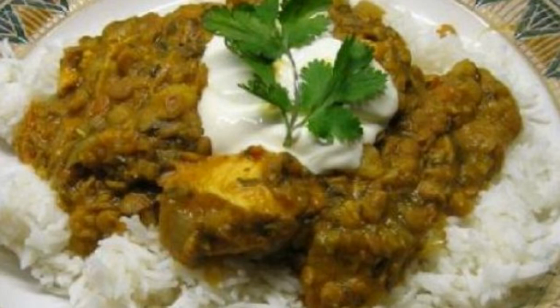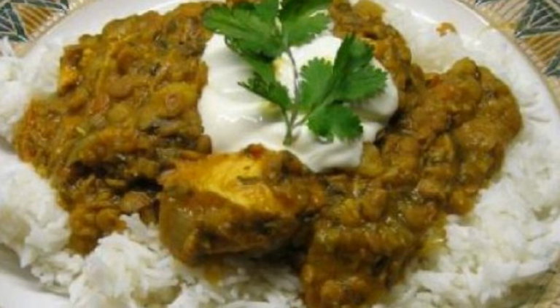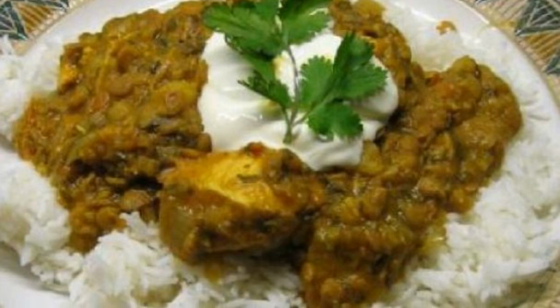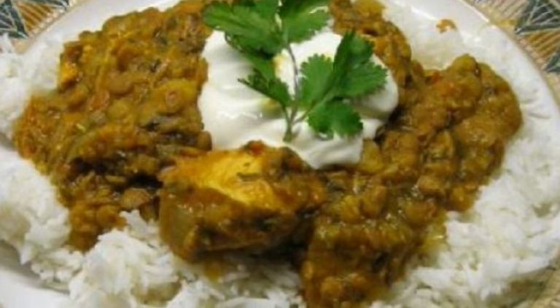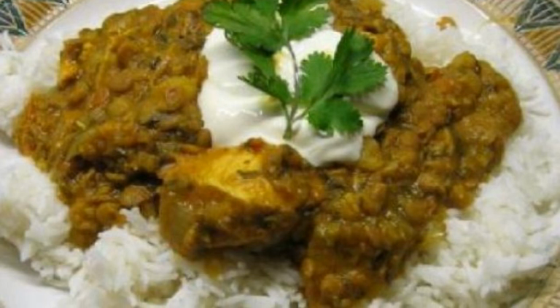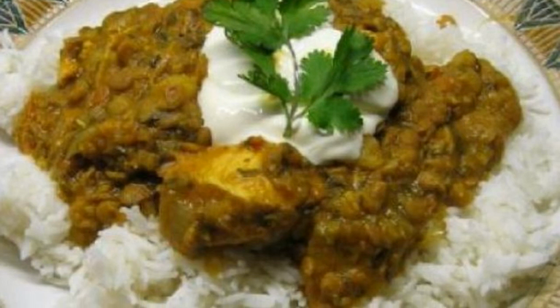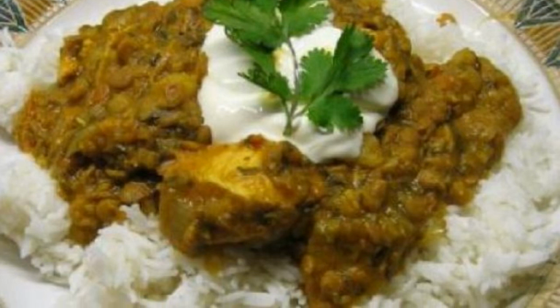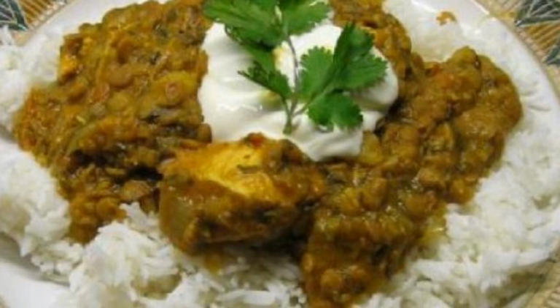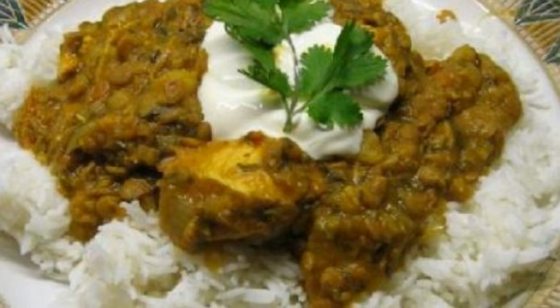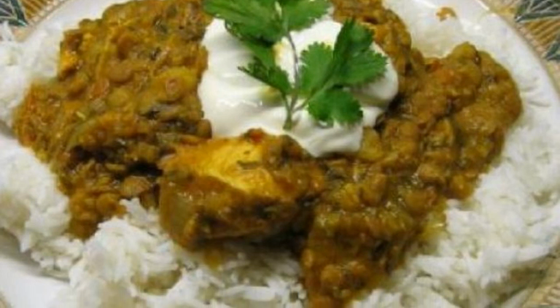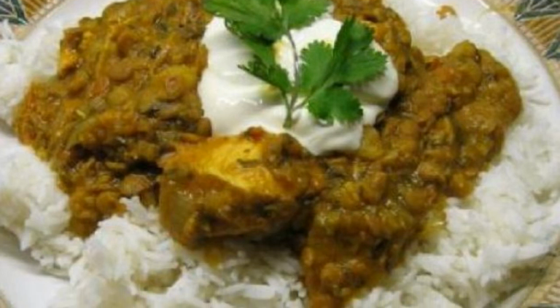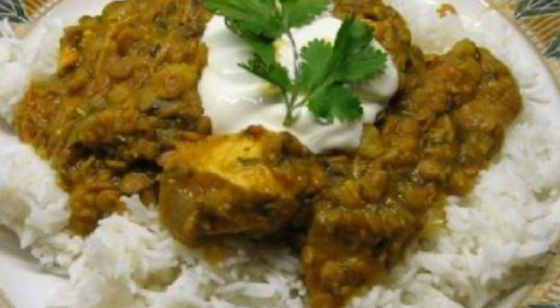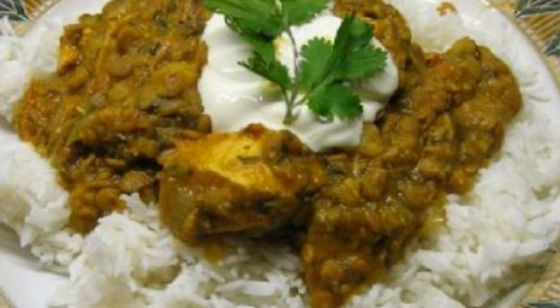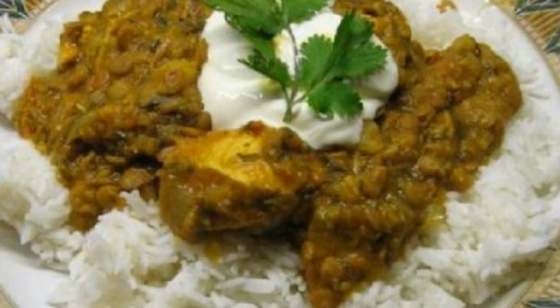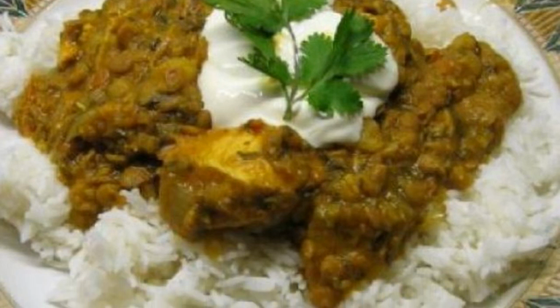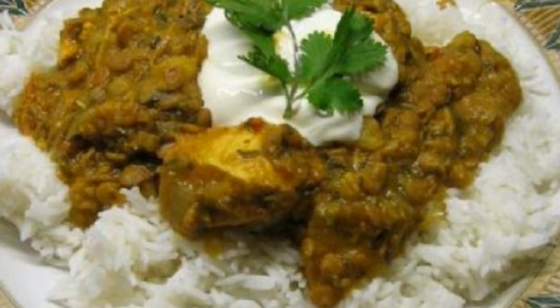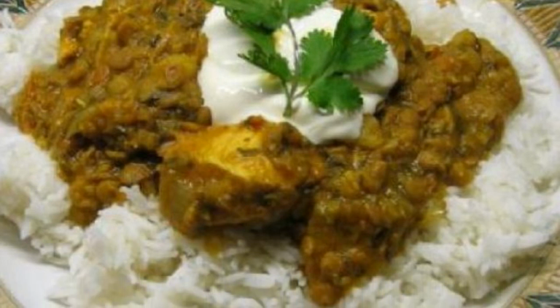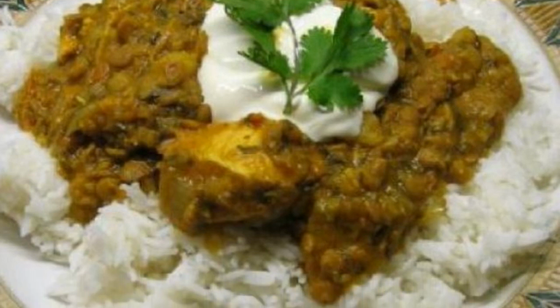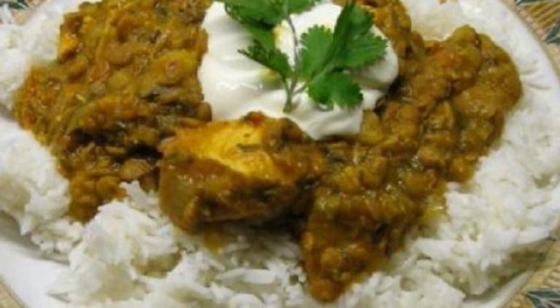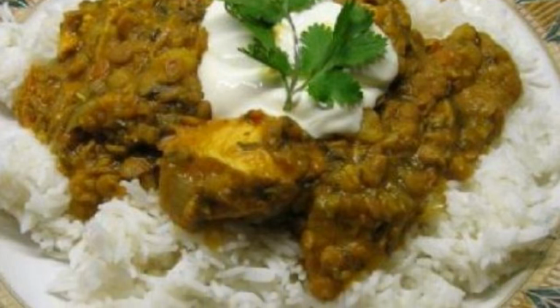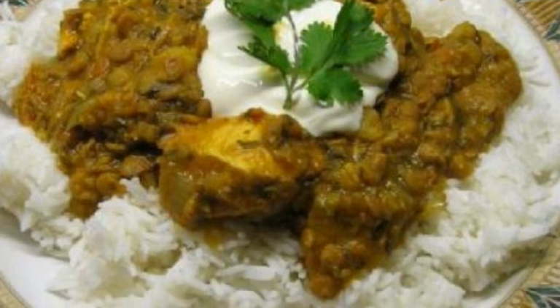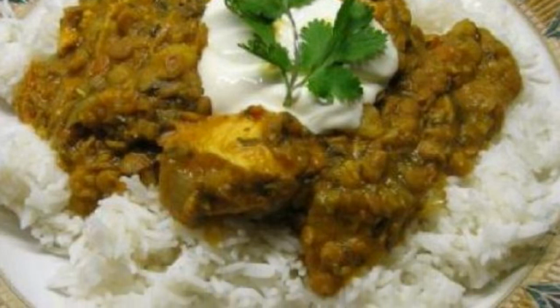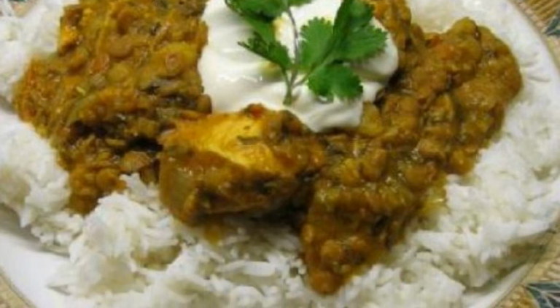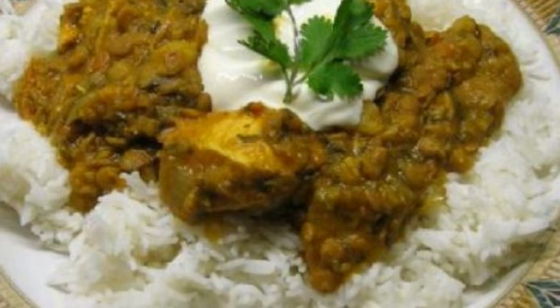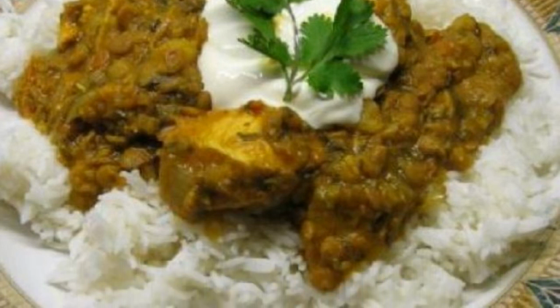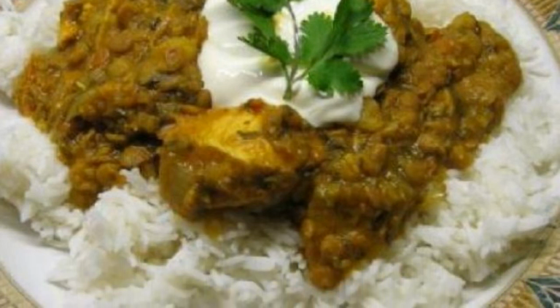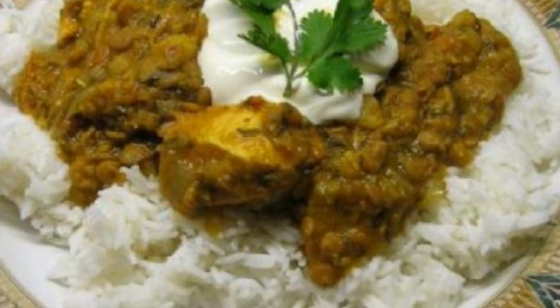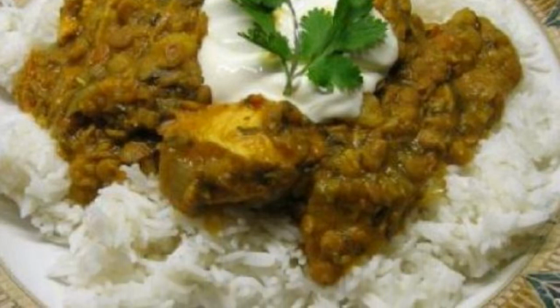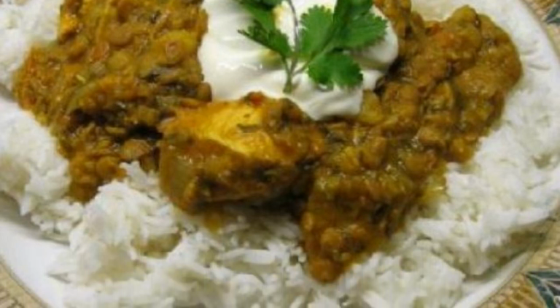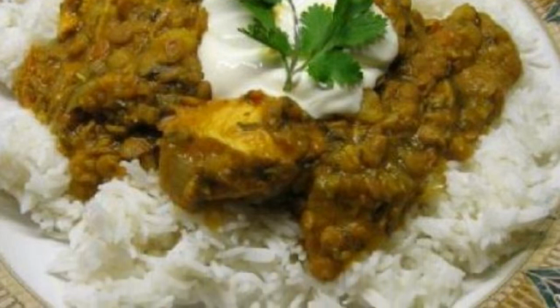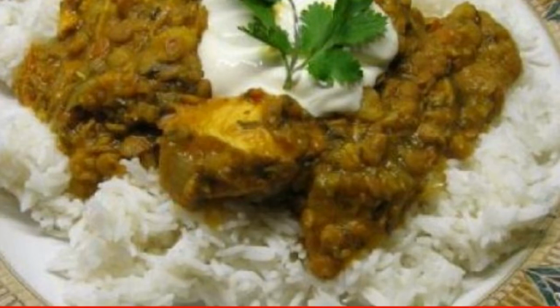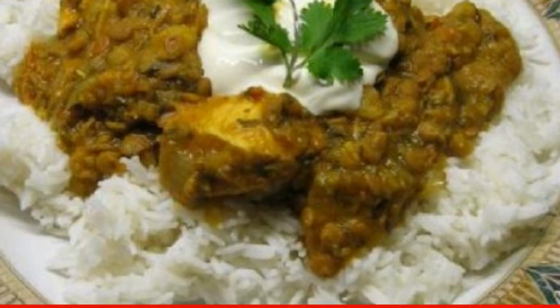Recipe for cooking a popular Parsi dish. The Parsis lived on the west coast of India.